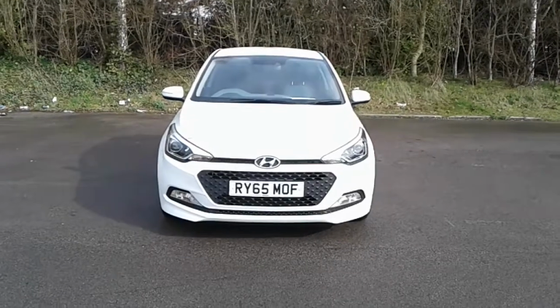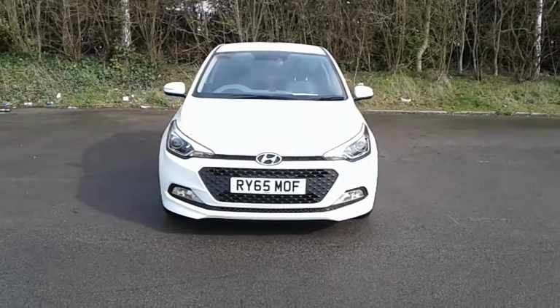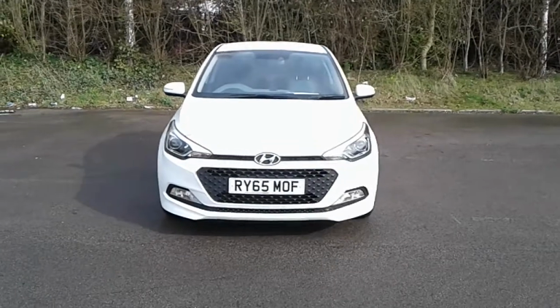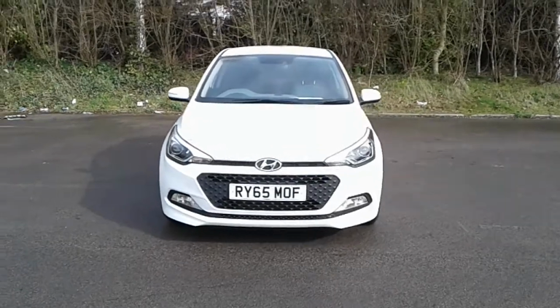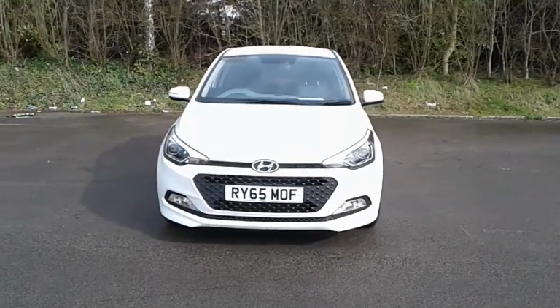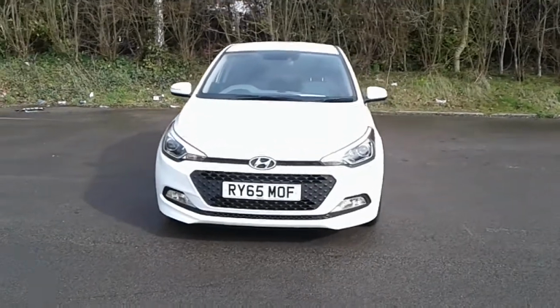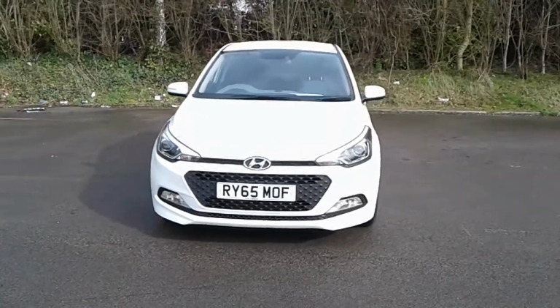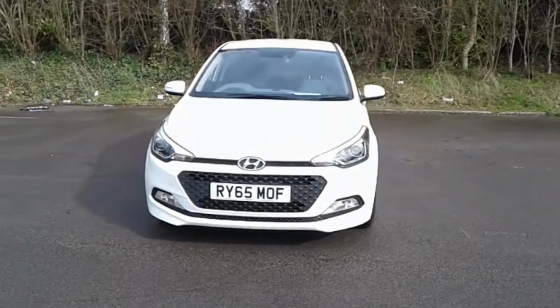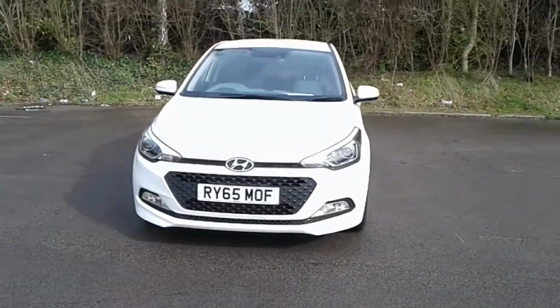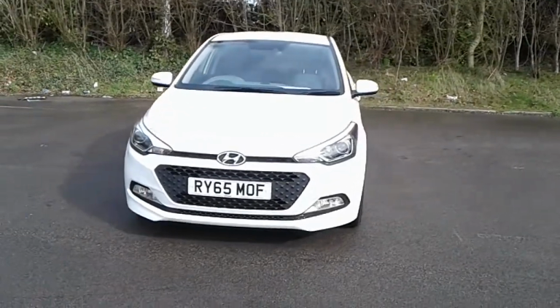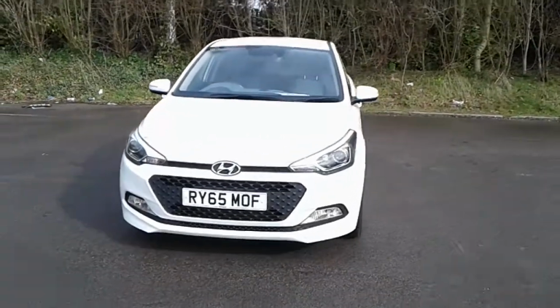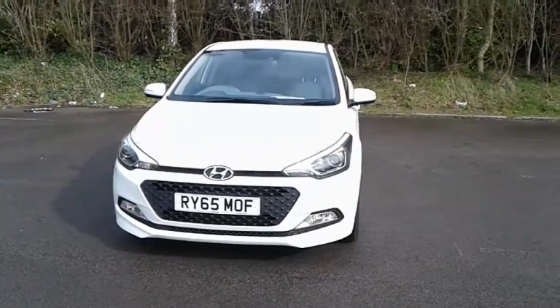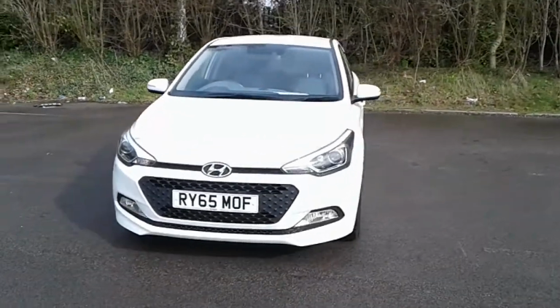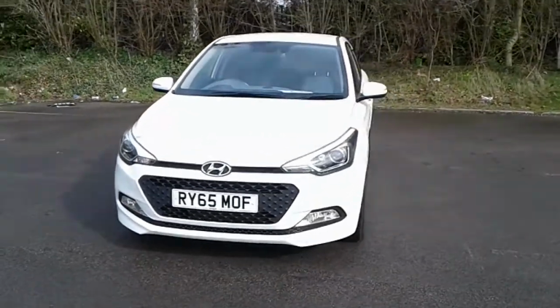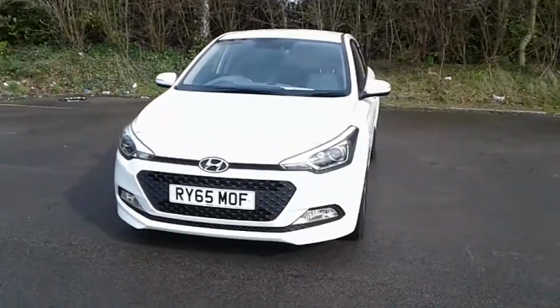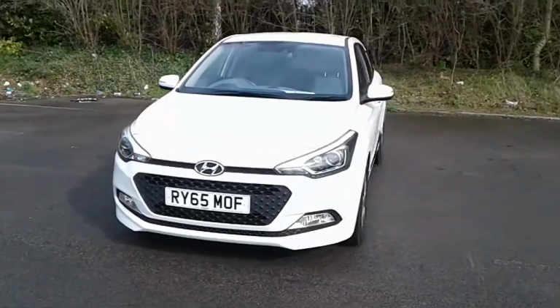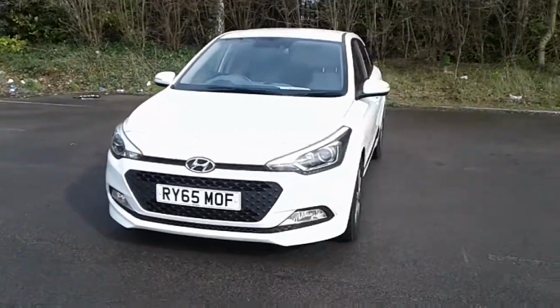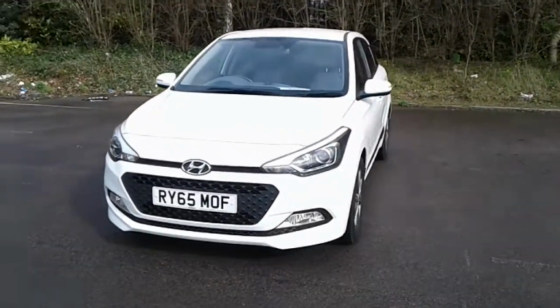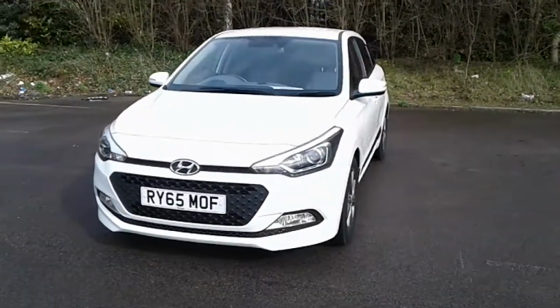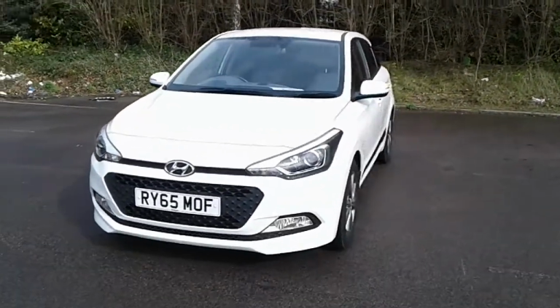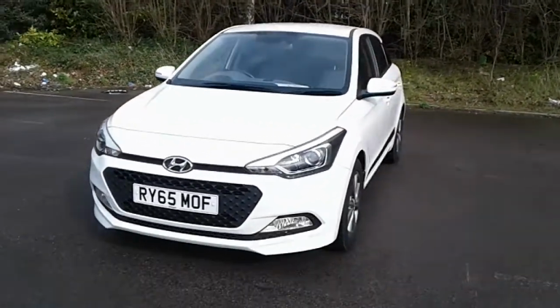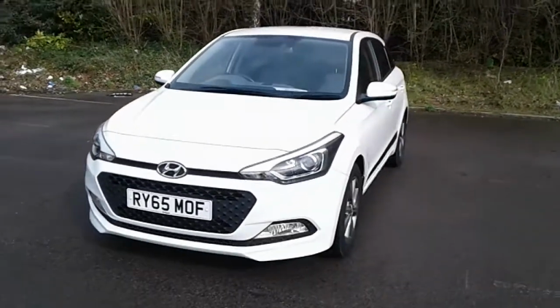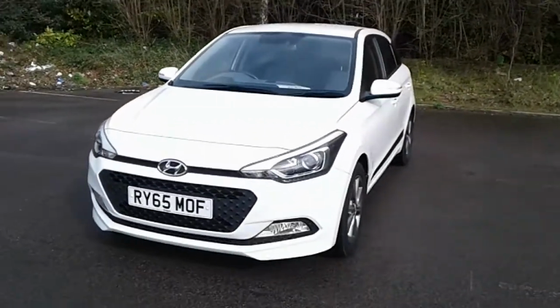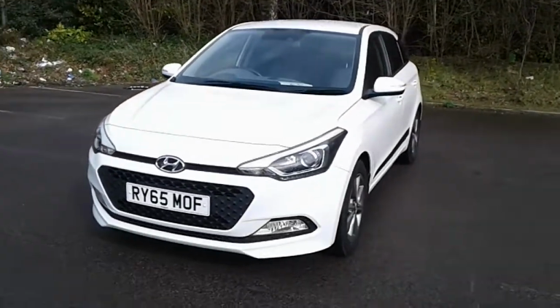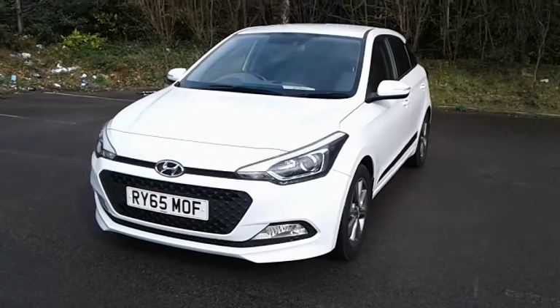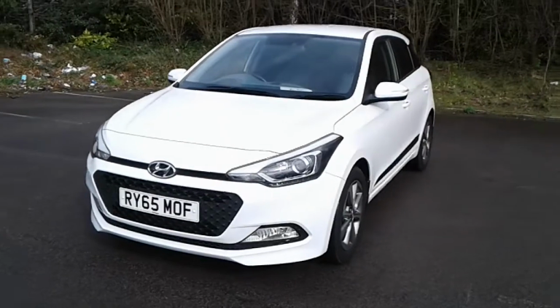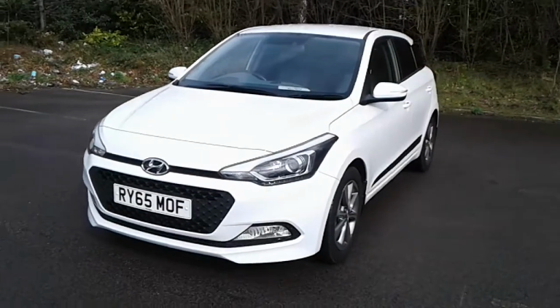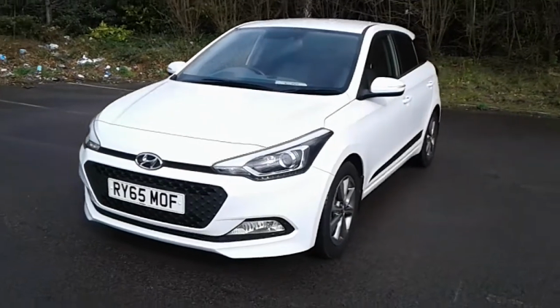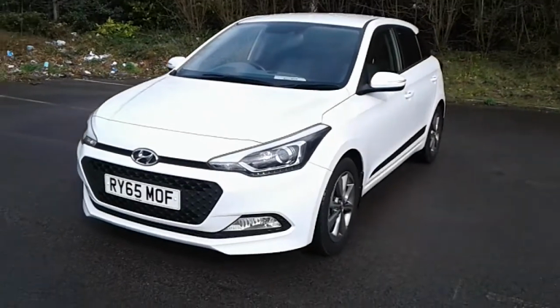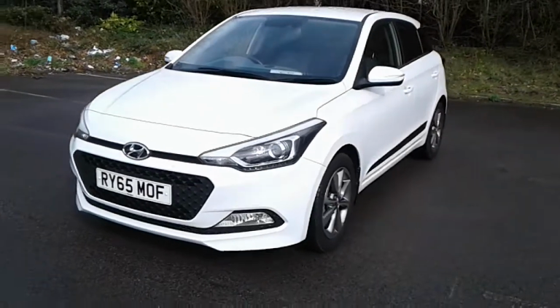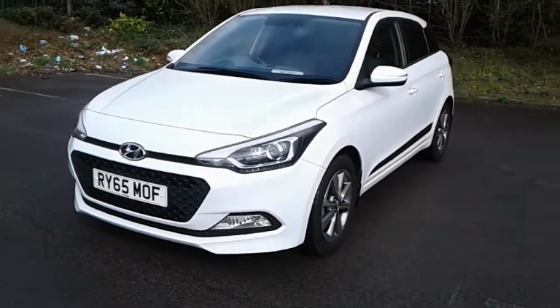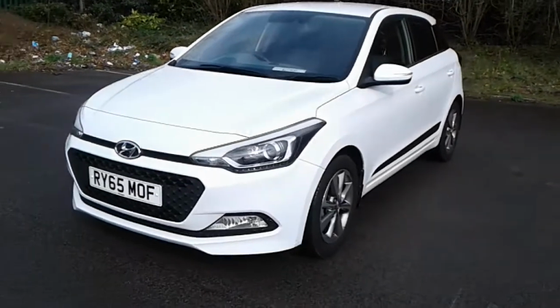Welcome to Pentagon Lincoln at Tritton Road. Here we have a 65 plate Hyundai i20.